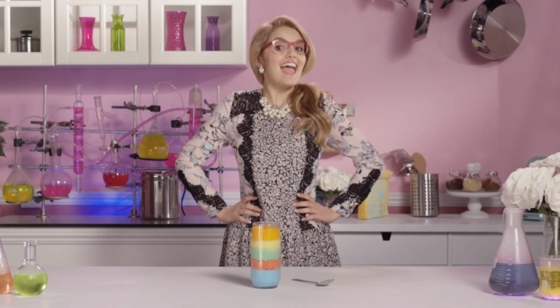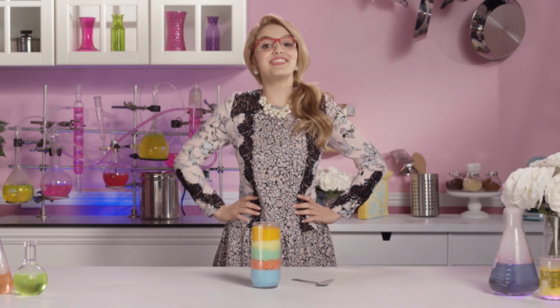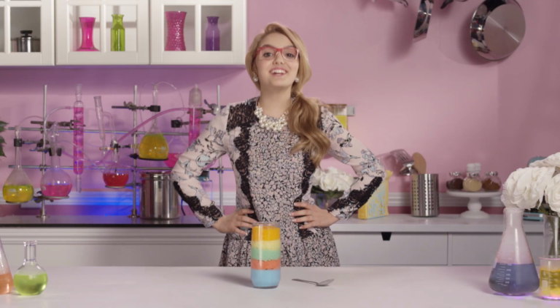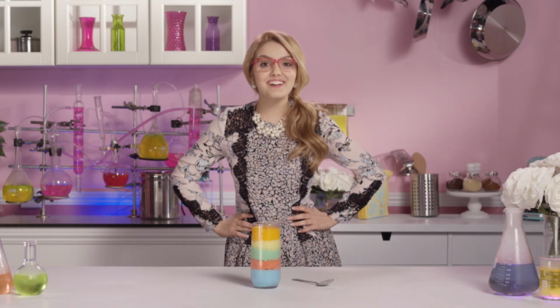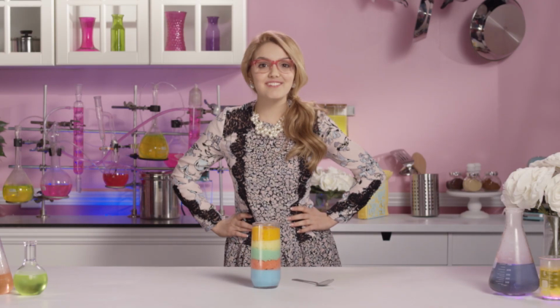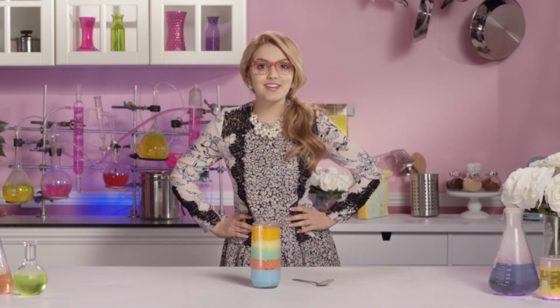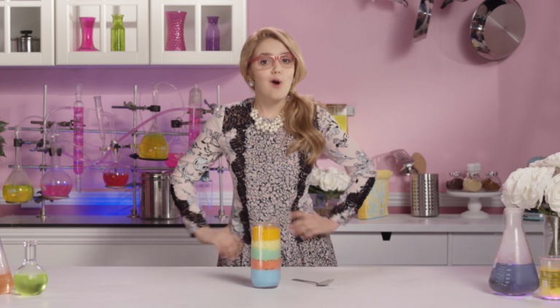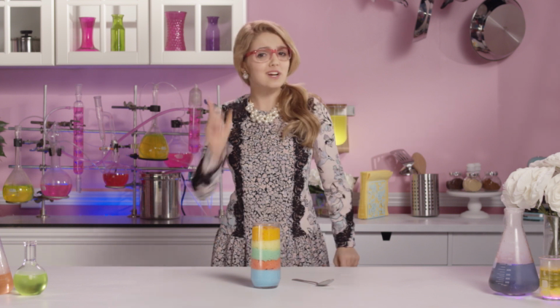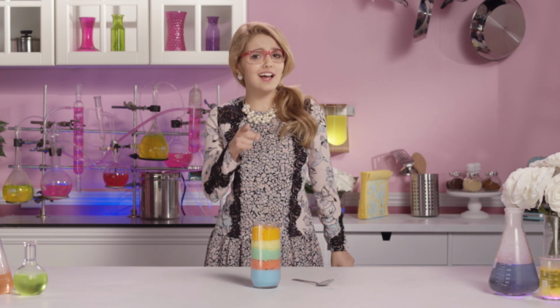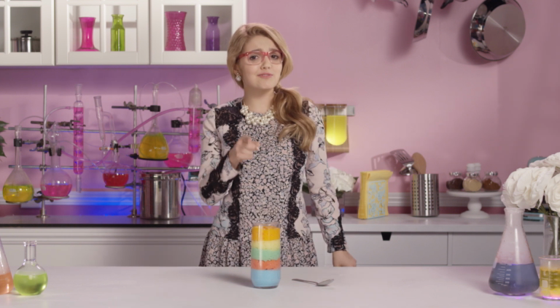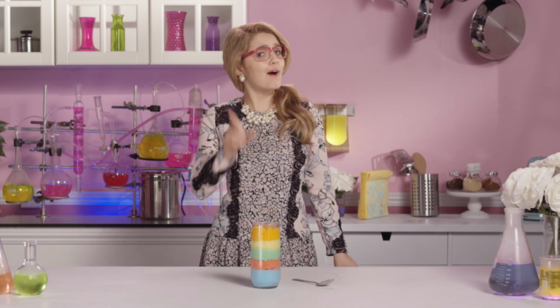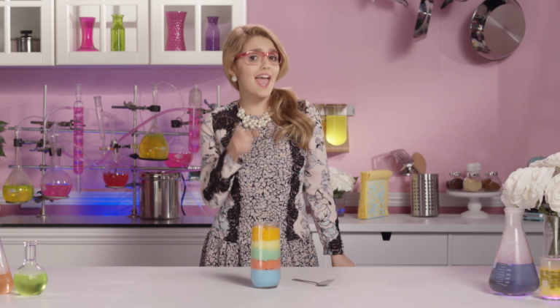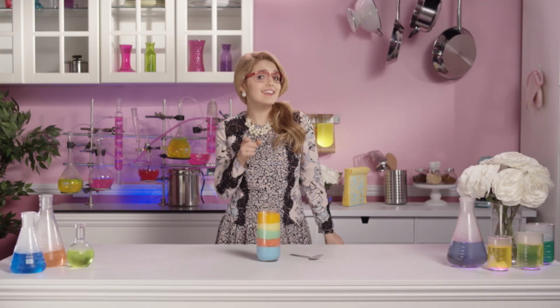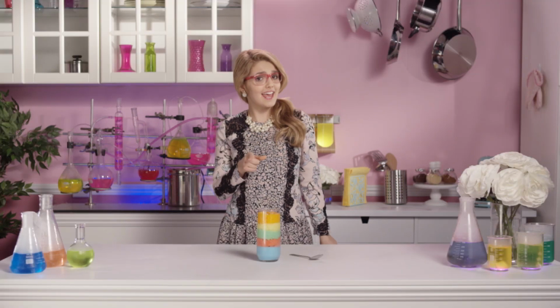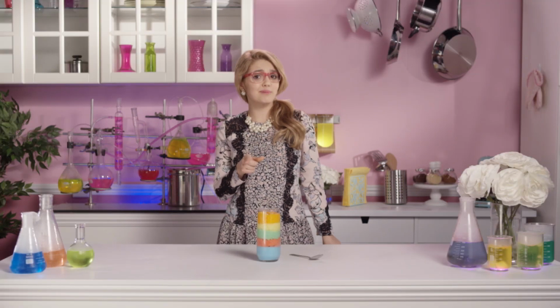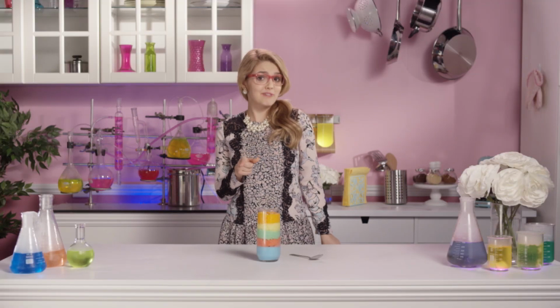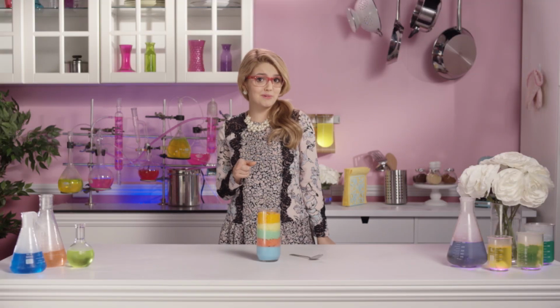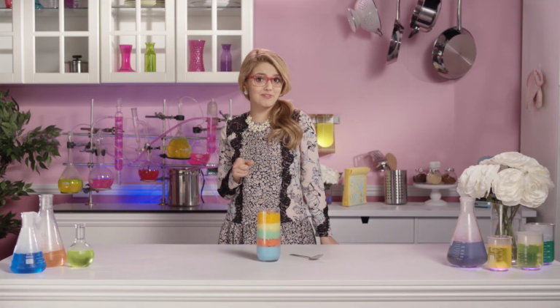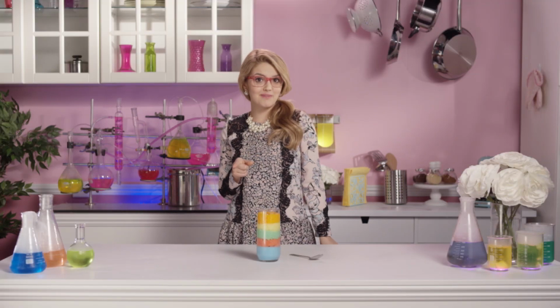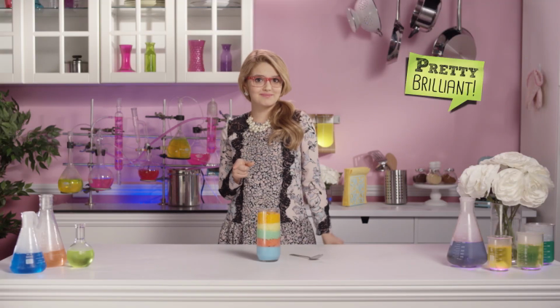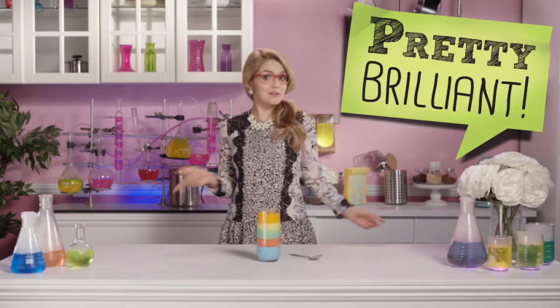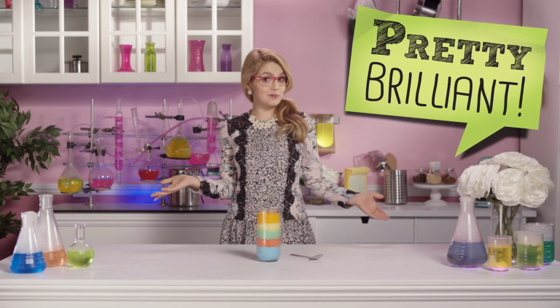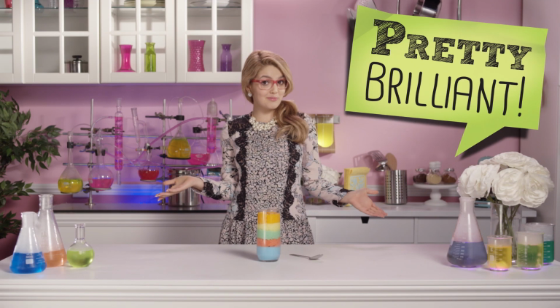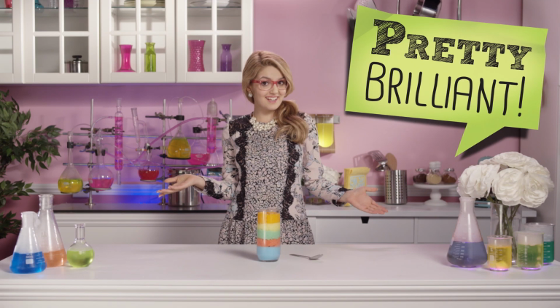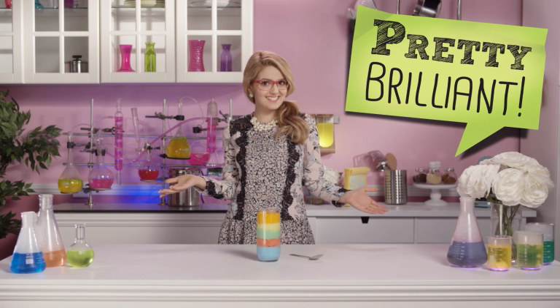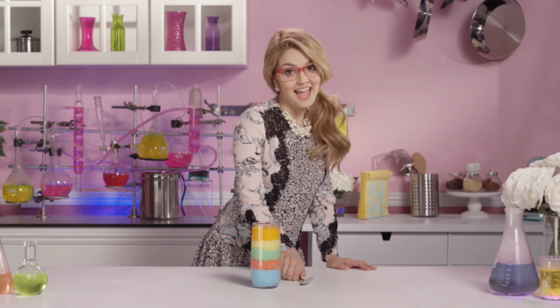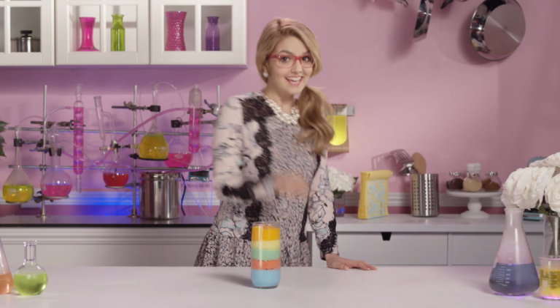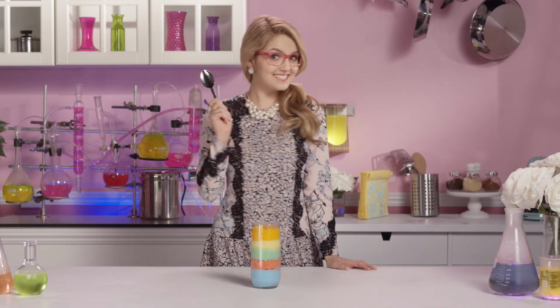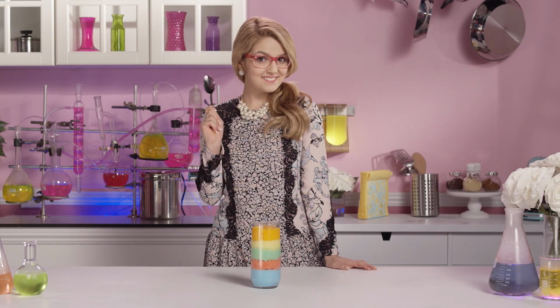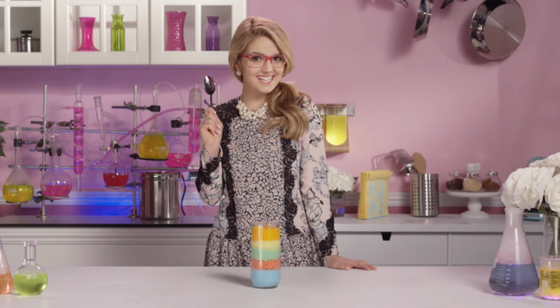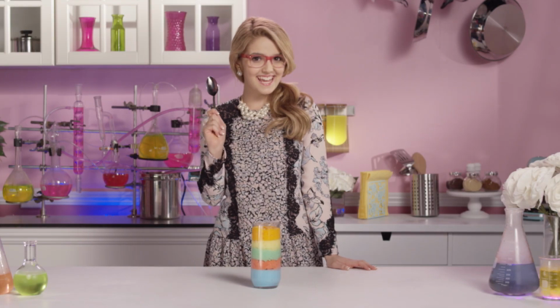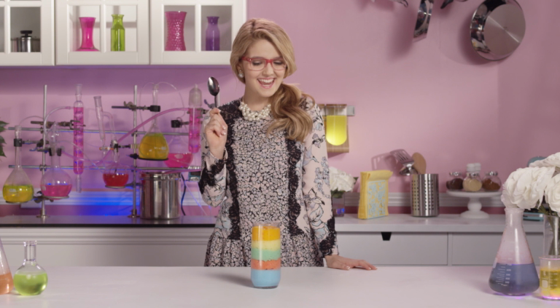And there you have it! One colorful and edible rainbow foam. Pretty brilliant! It's time to dig in!